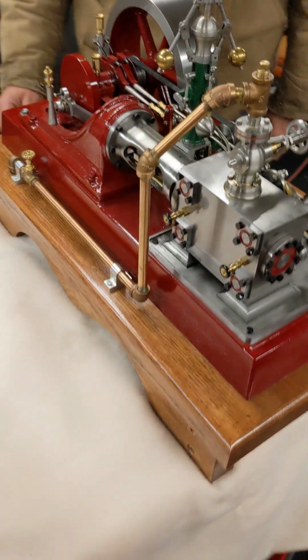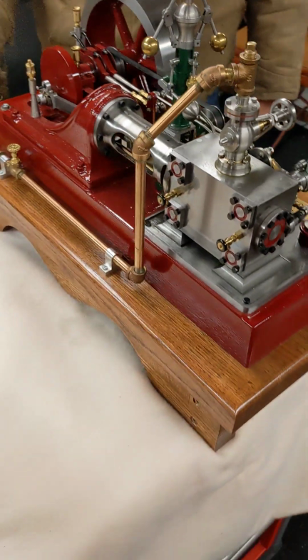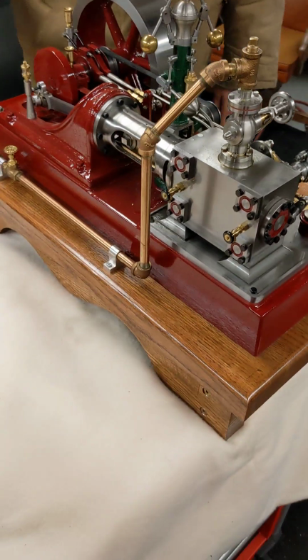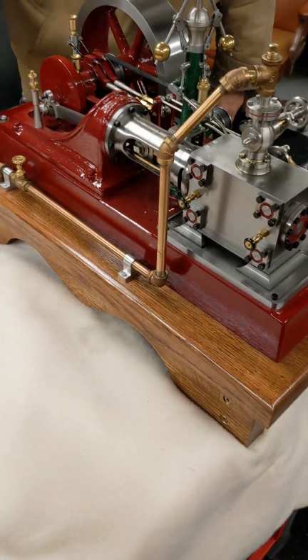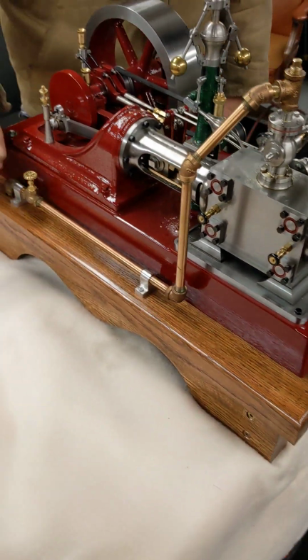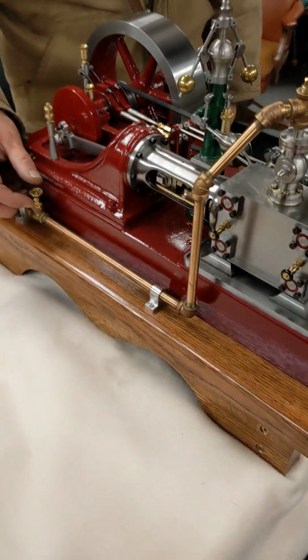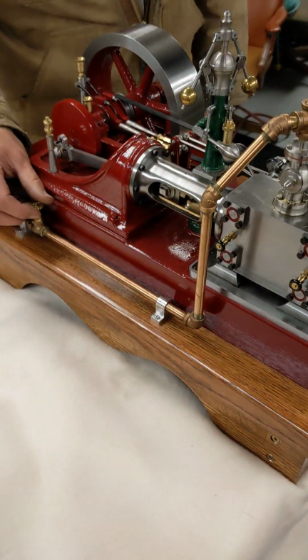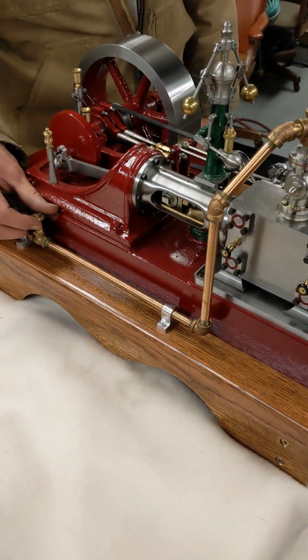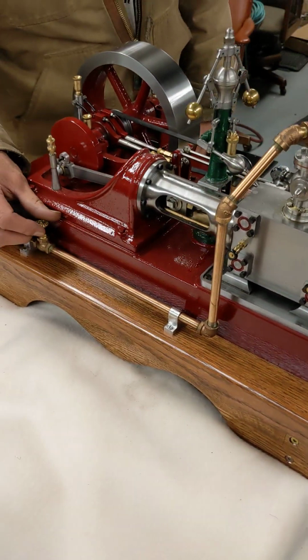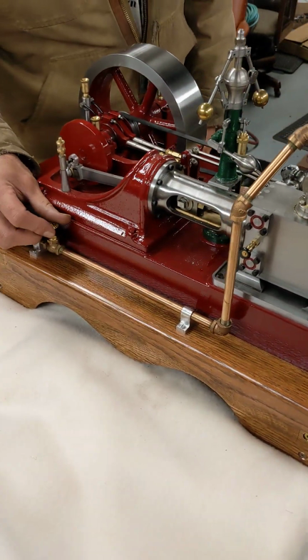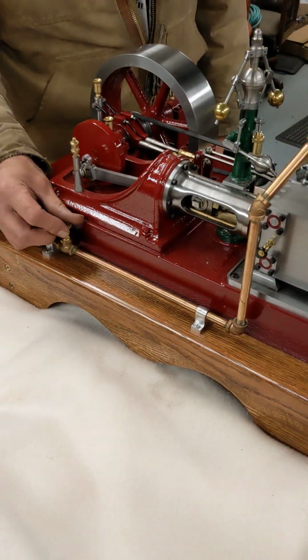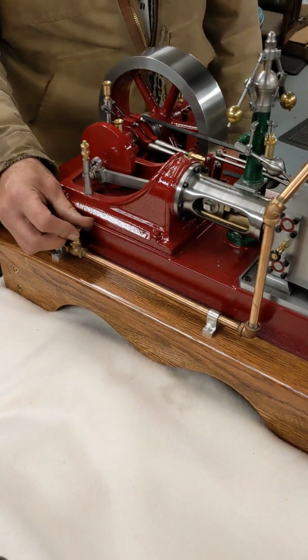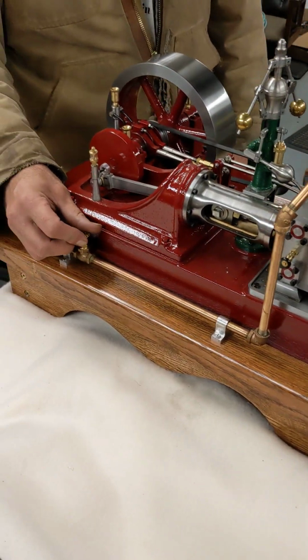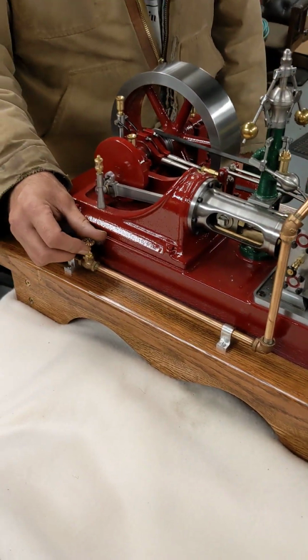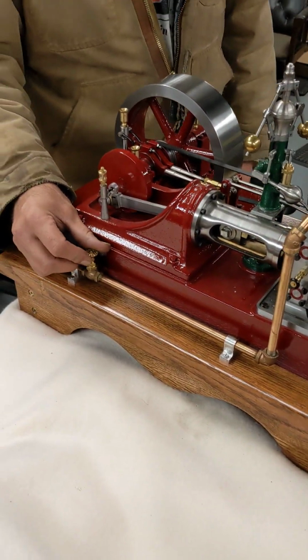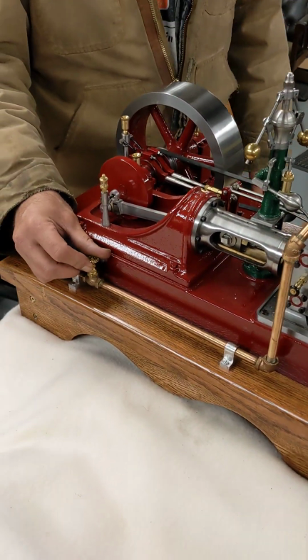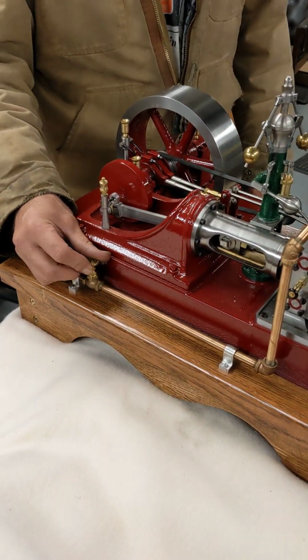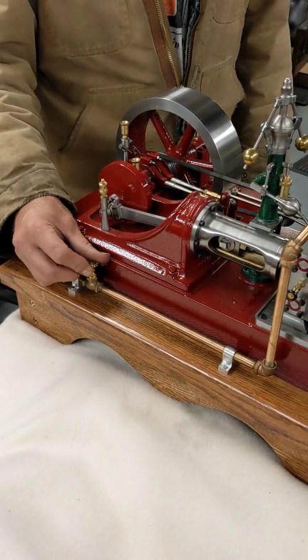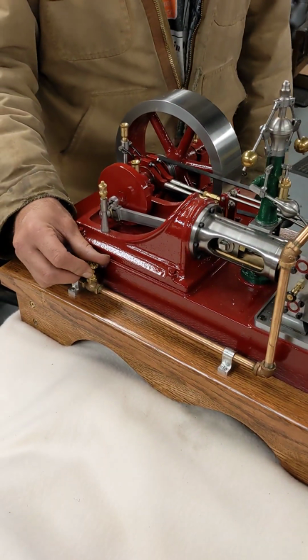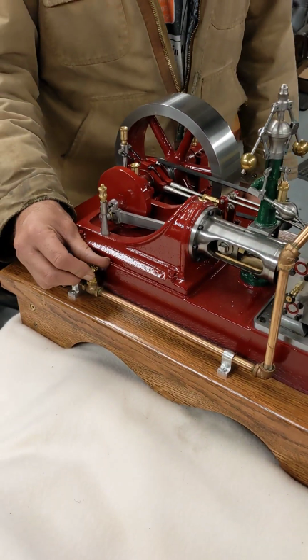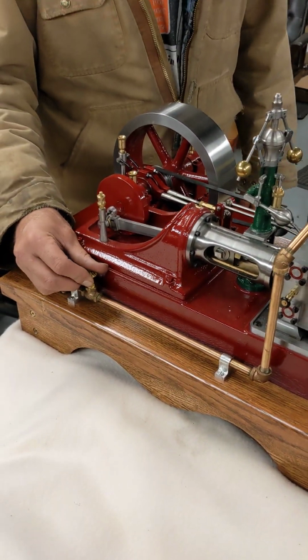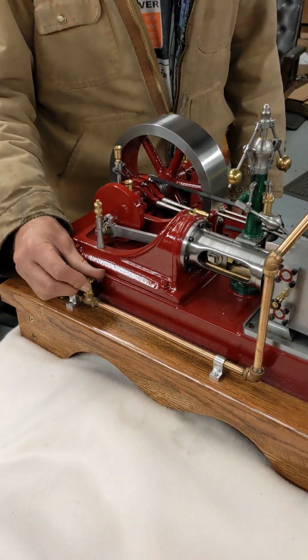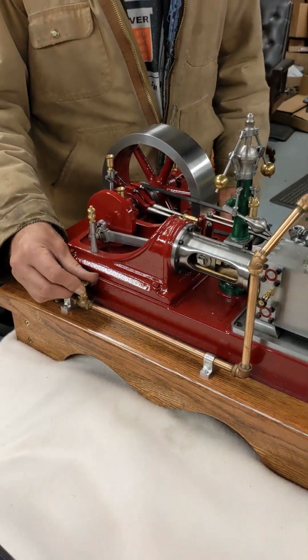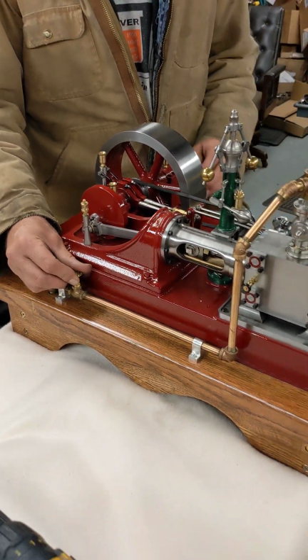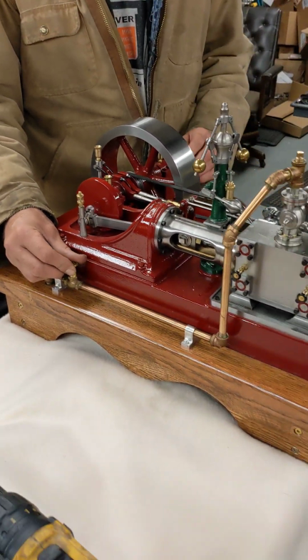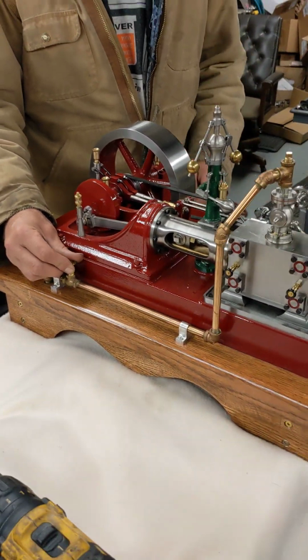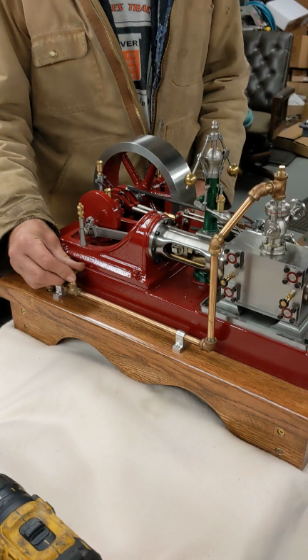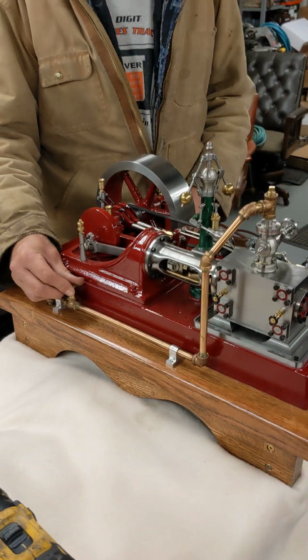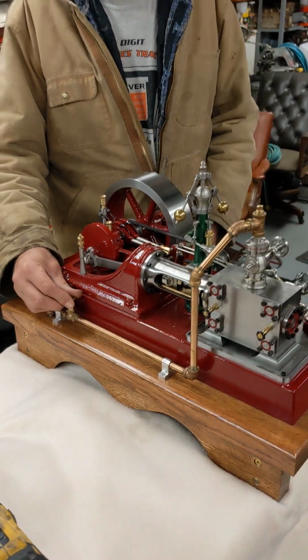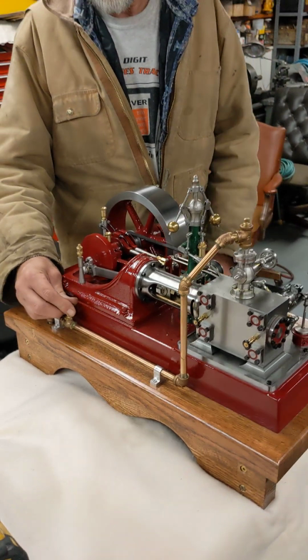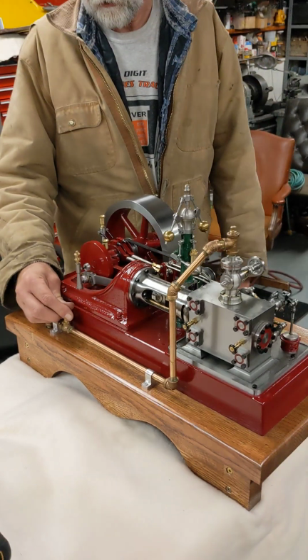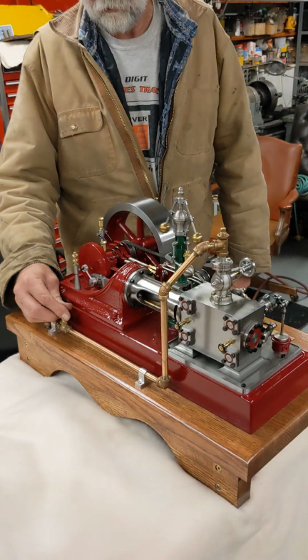I think I got her done, and I believe it runs fairly nice.